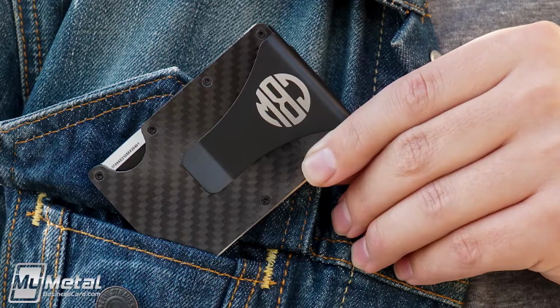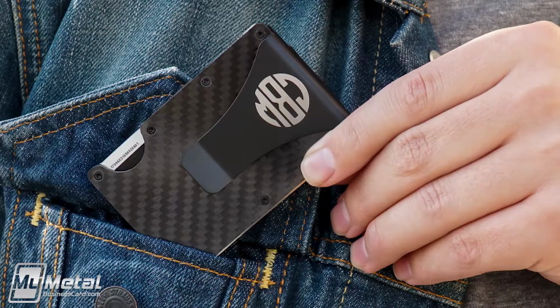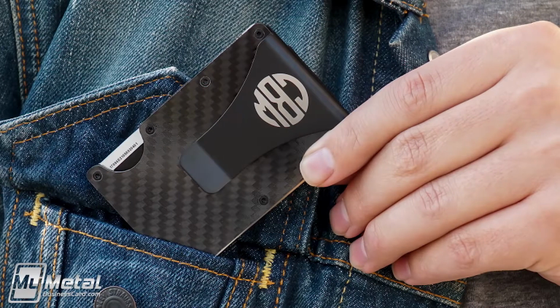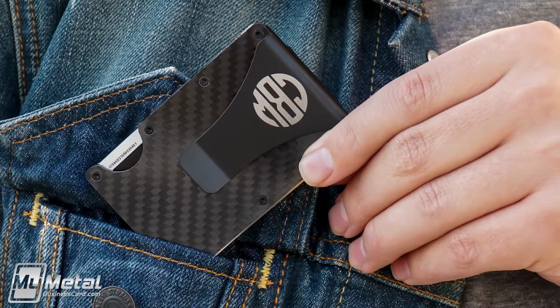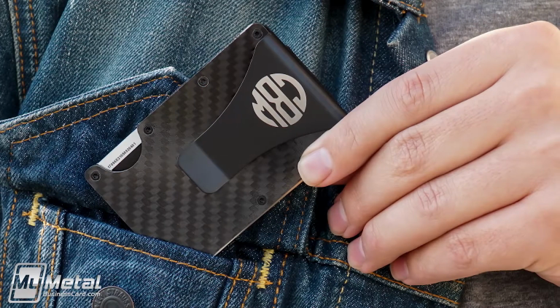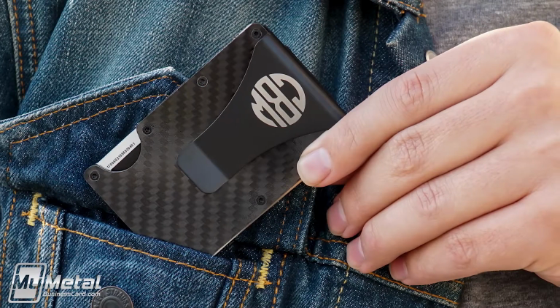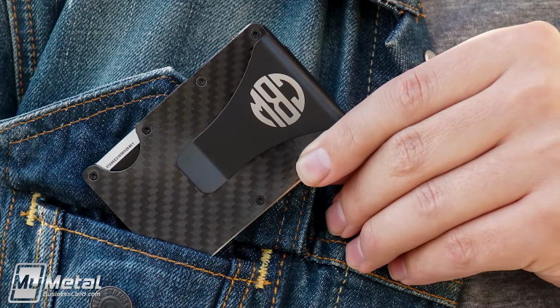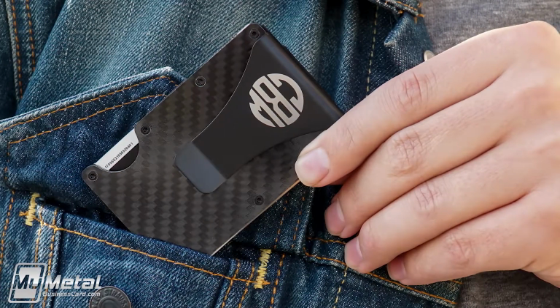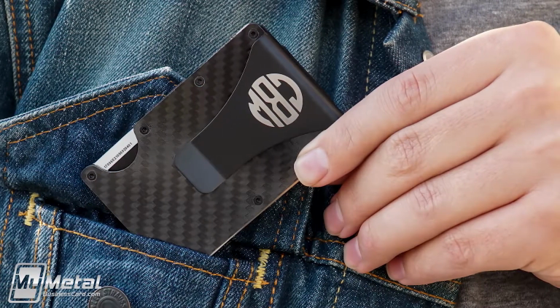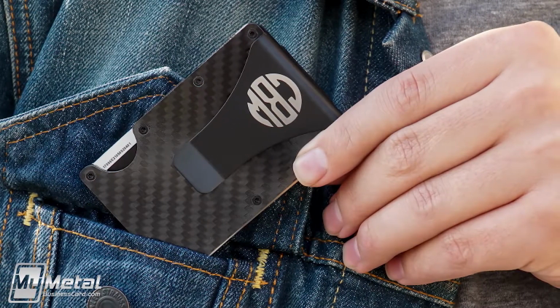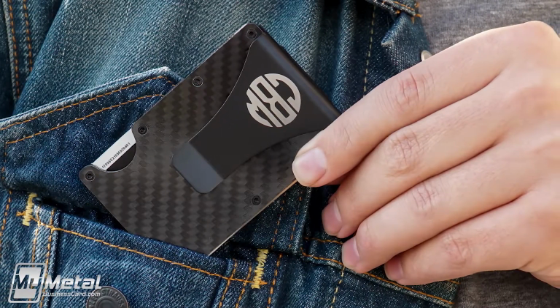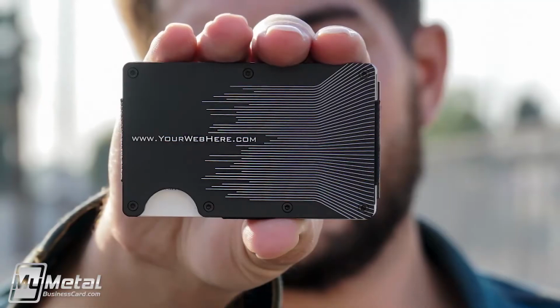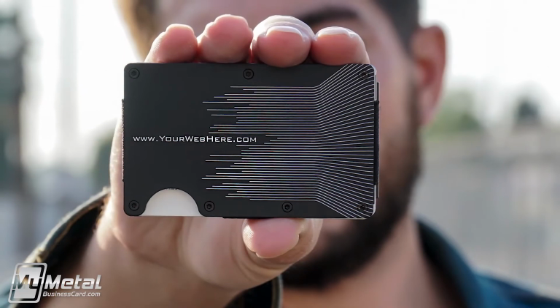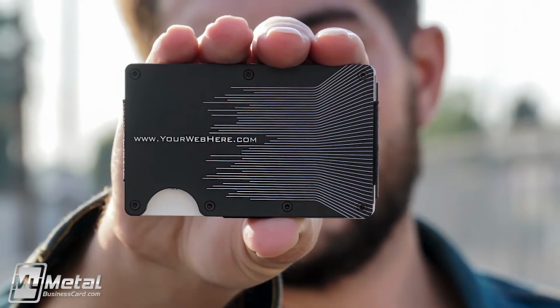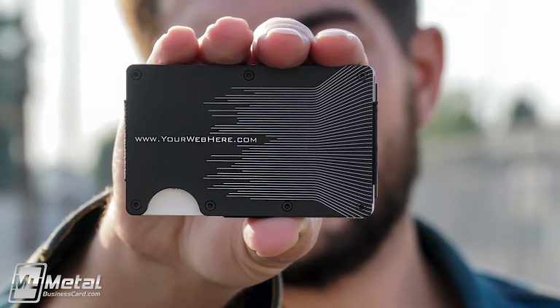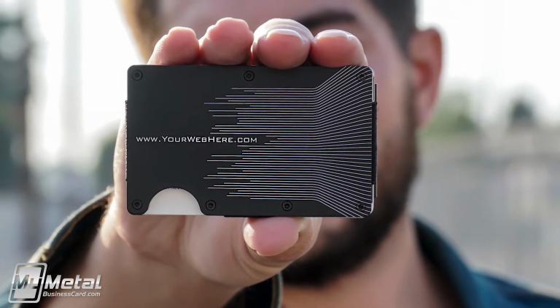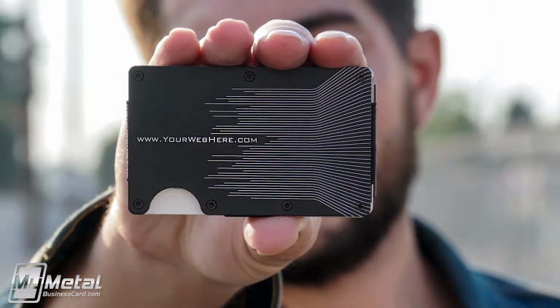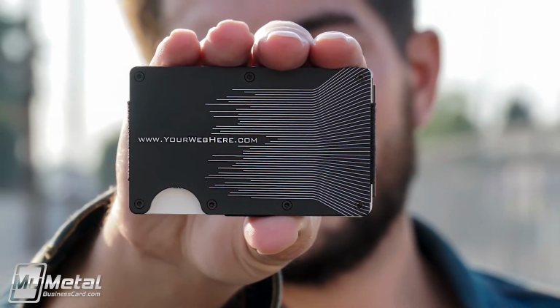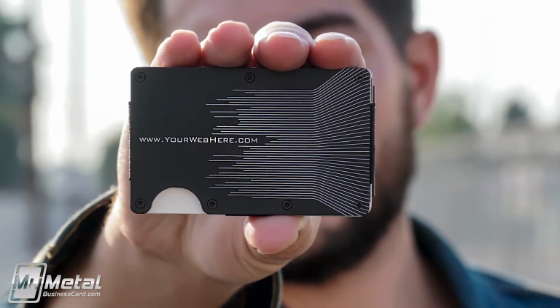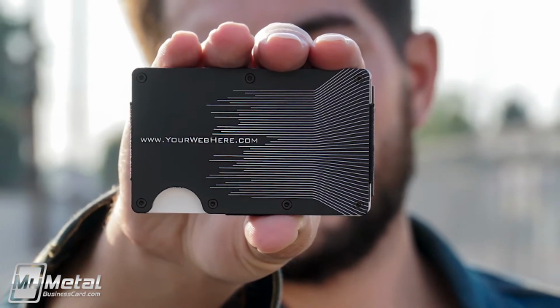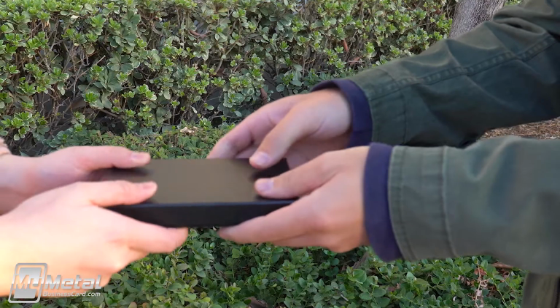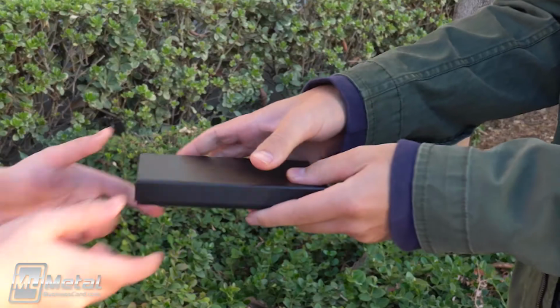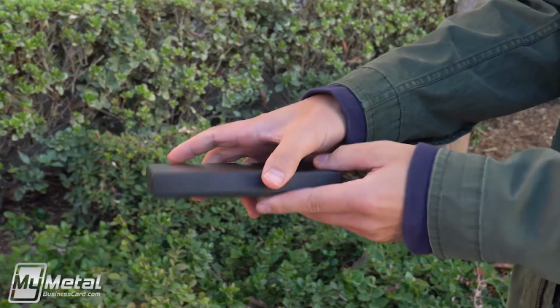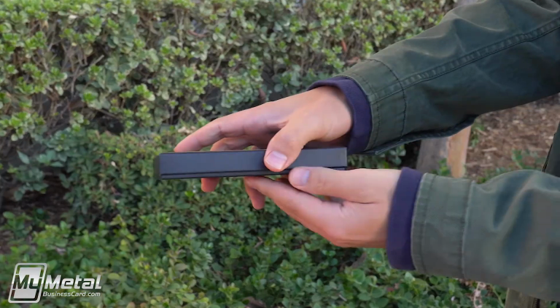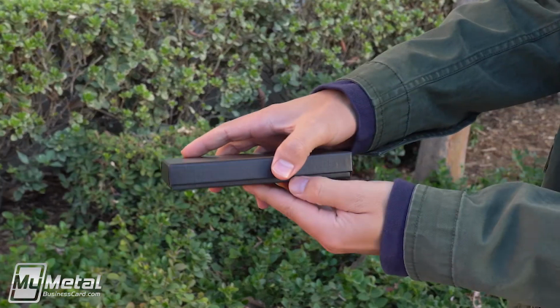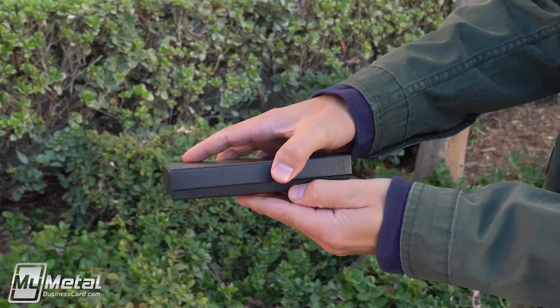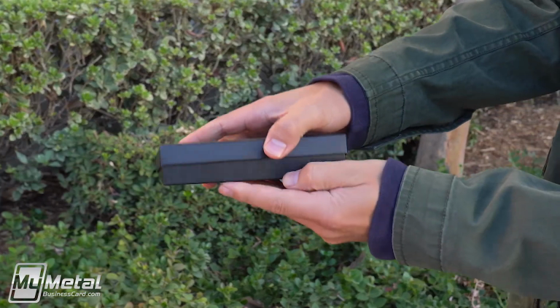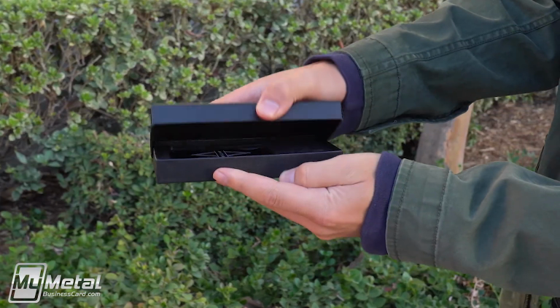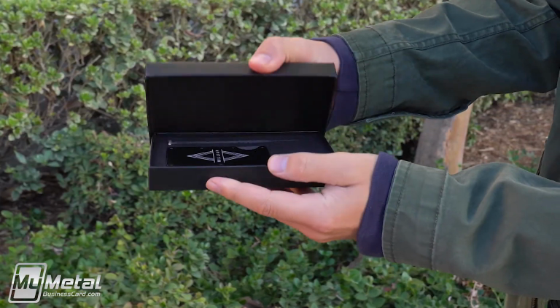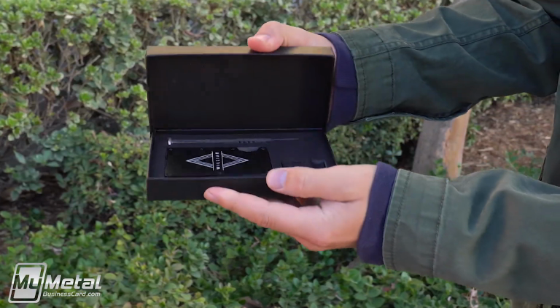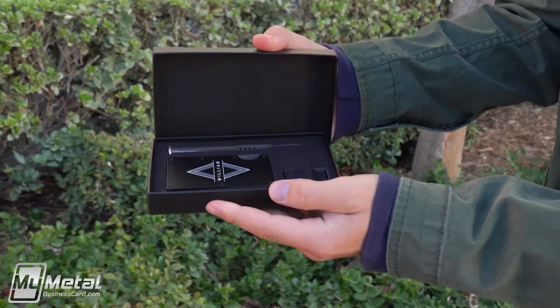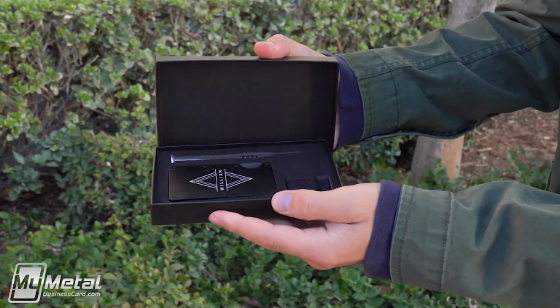In addition to being easy to carry, these wallets are conversation starters and make great gifts for clients, employees, and loved ones.